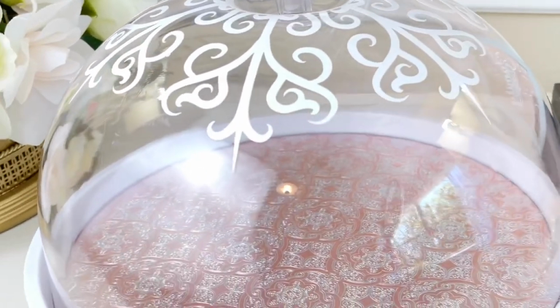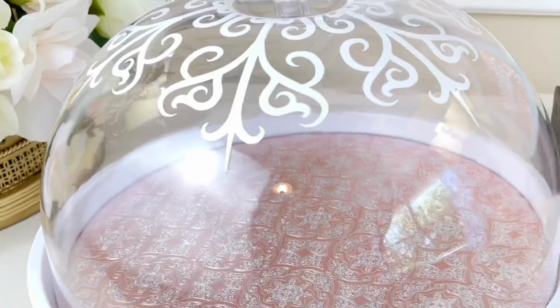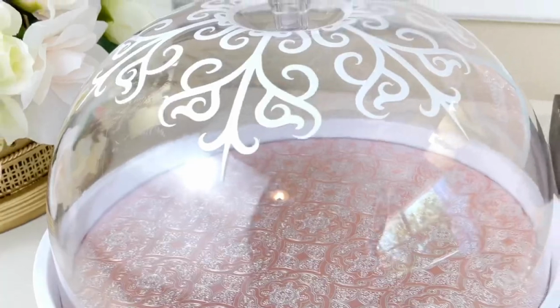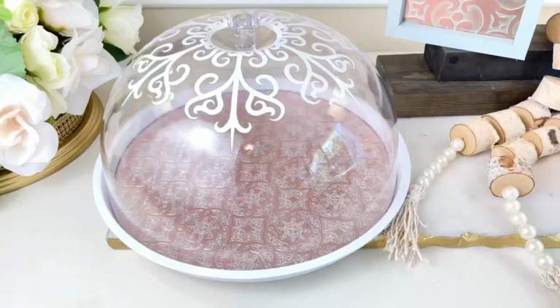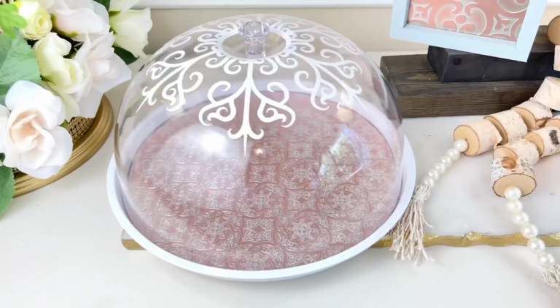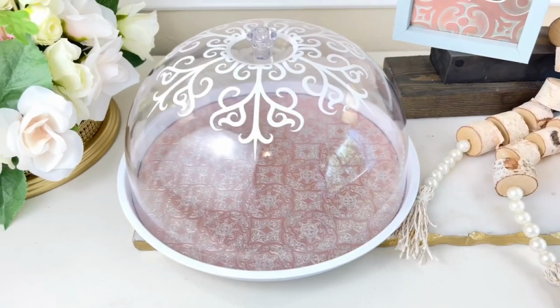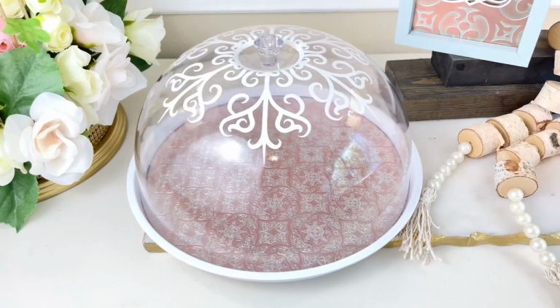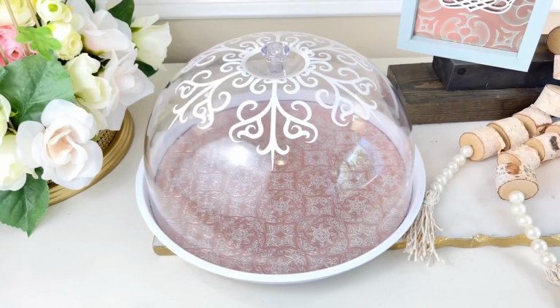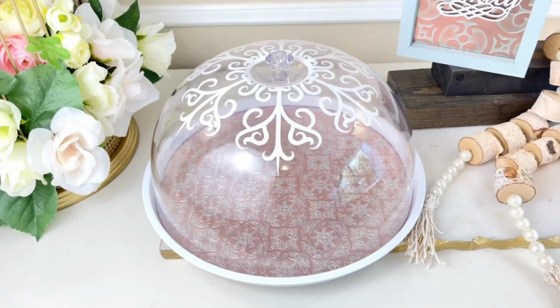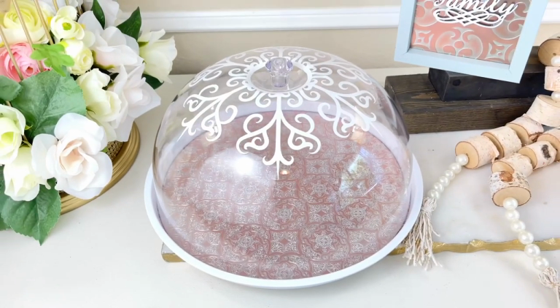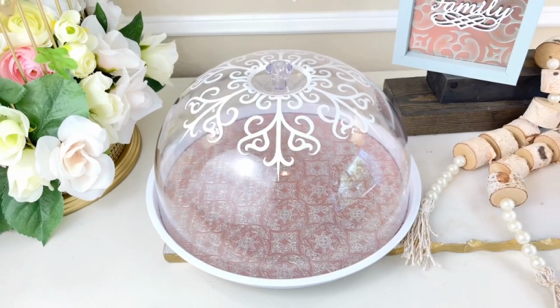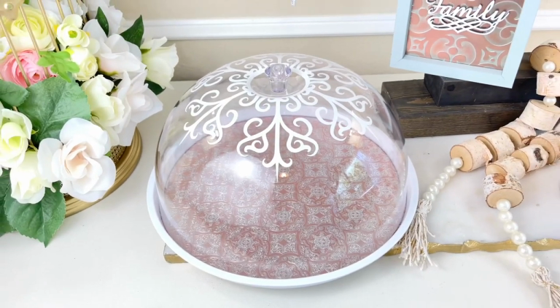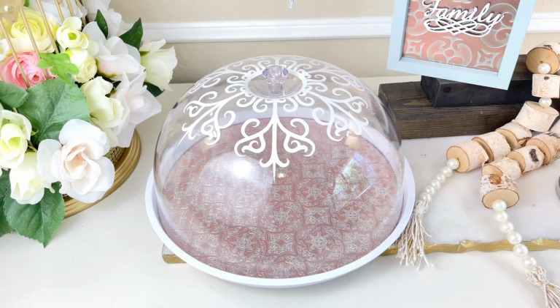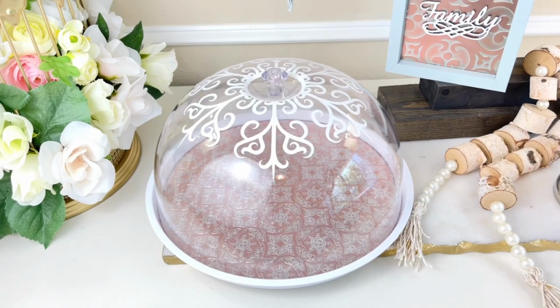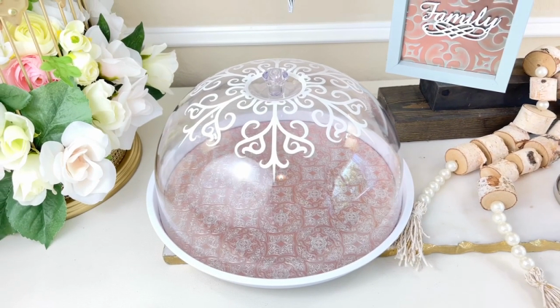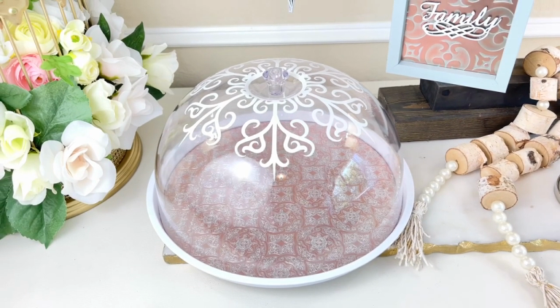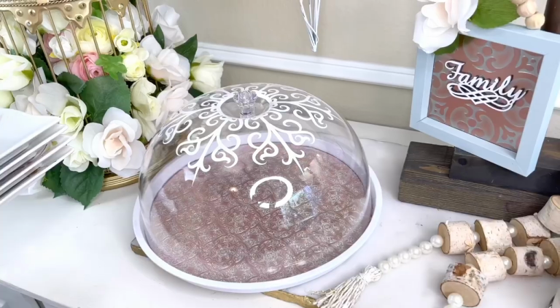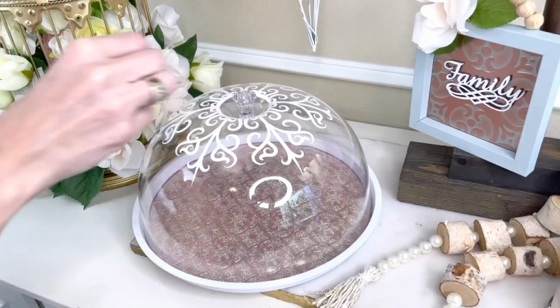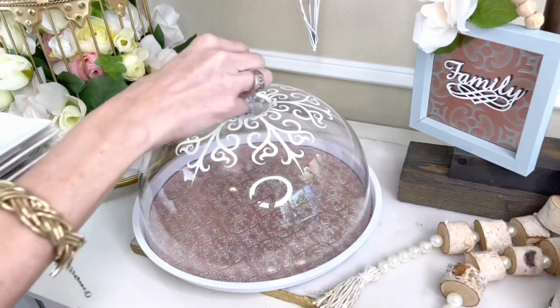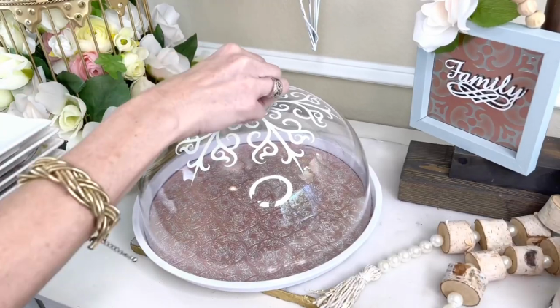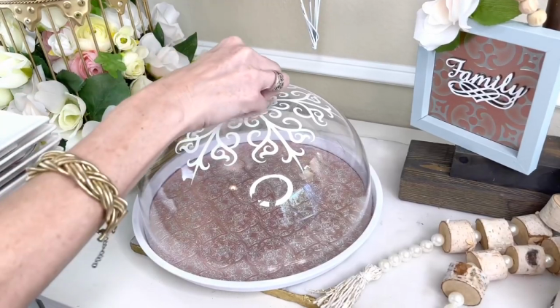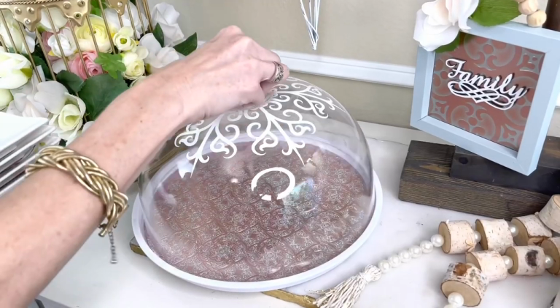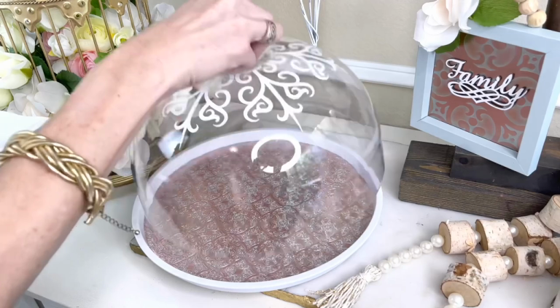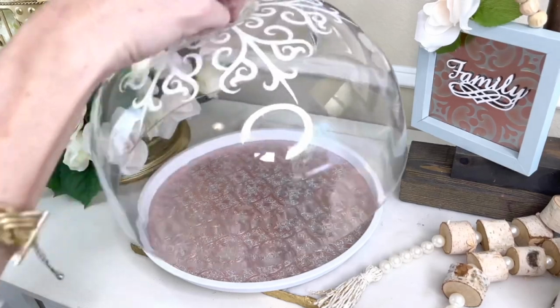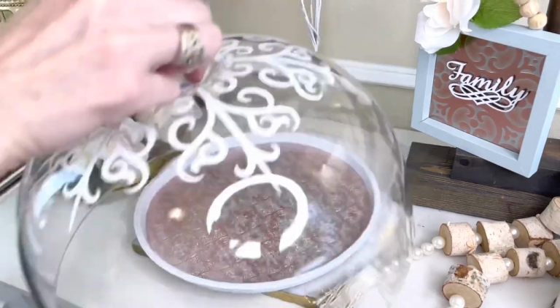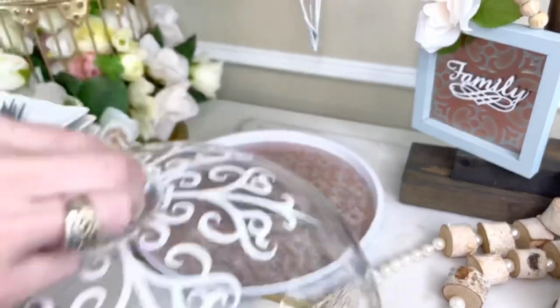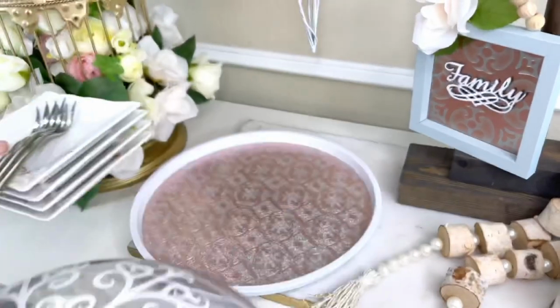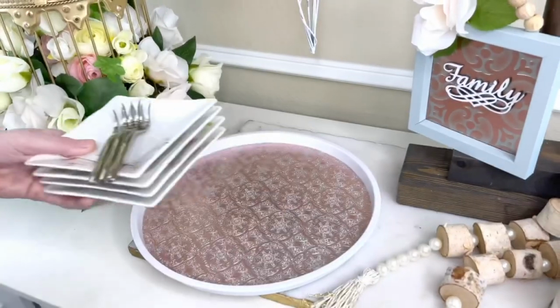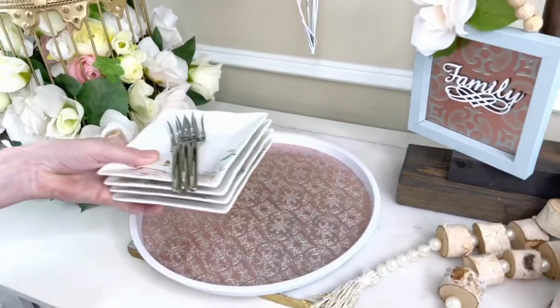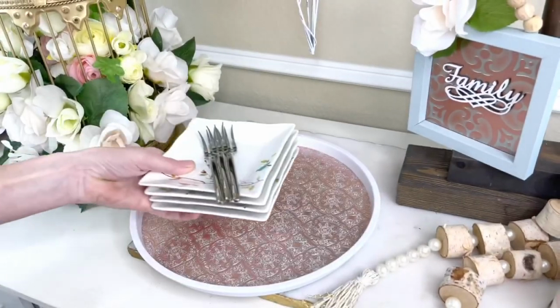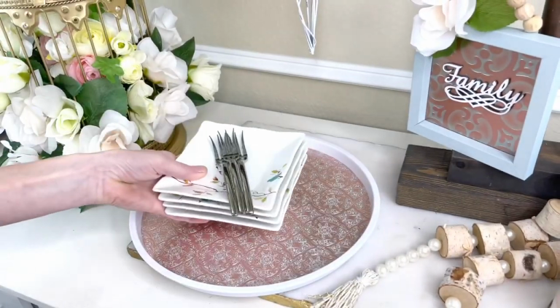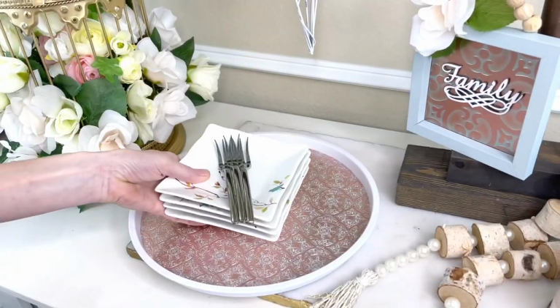This additional detail elevates the tray and cloche to the next level — it looks so high-end and classy. It would be a gorgeous addition to any bridal party or baby shower, or you could just store some pretty plates and silverware inside.